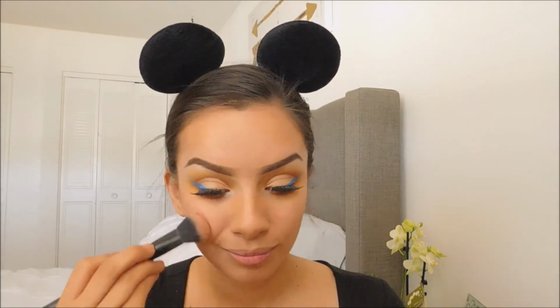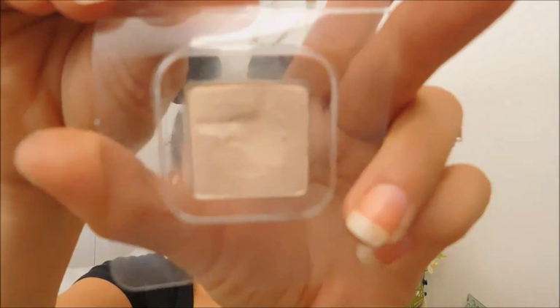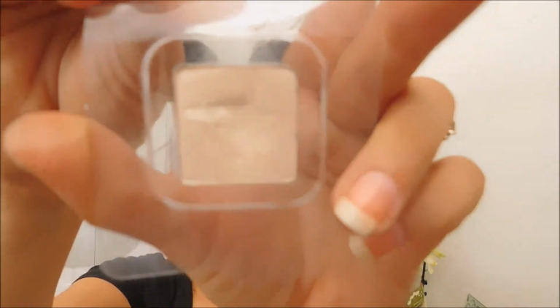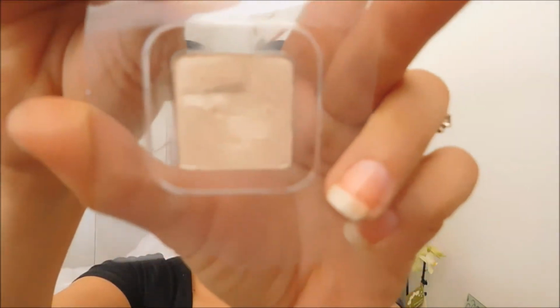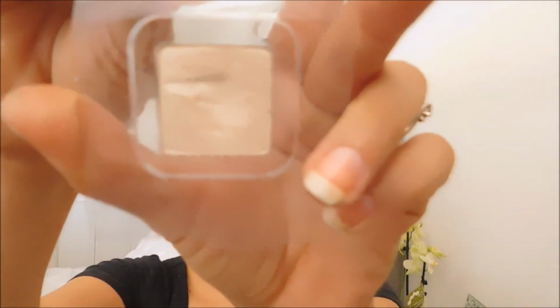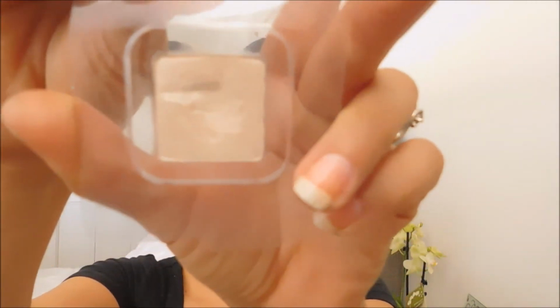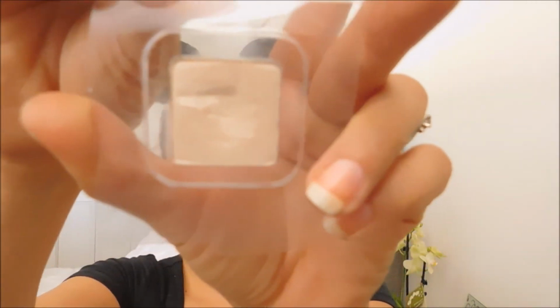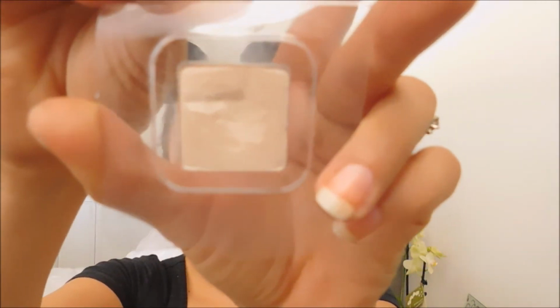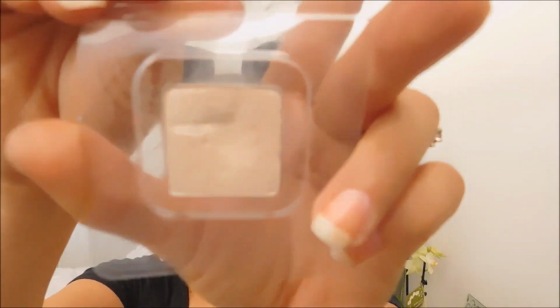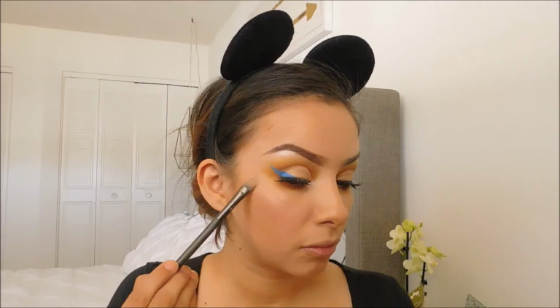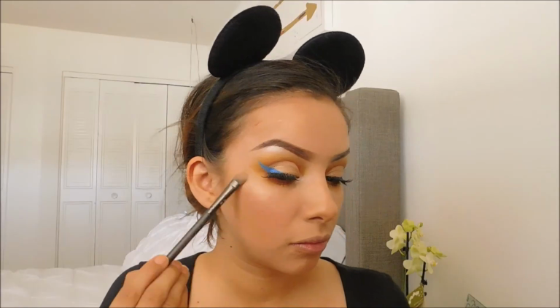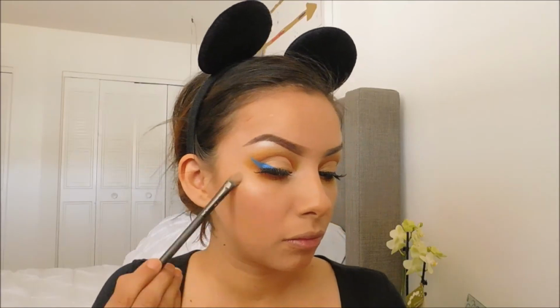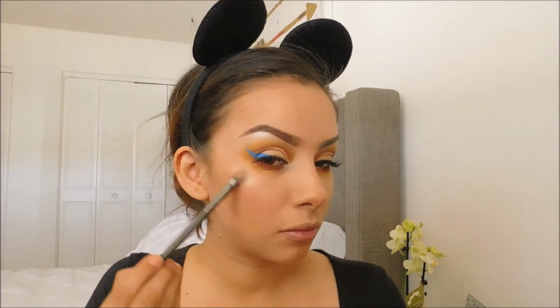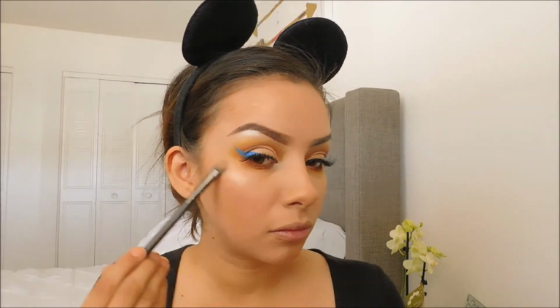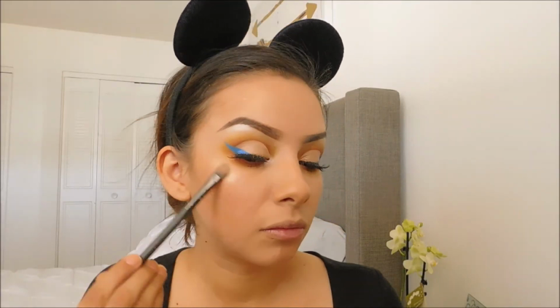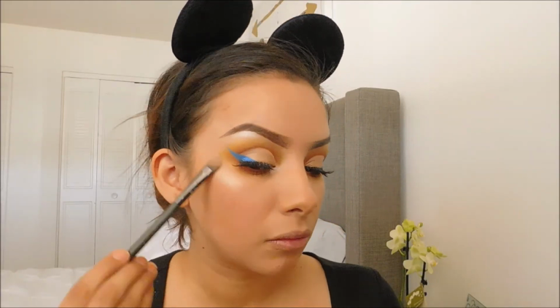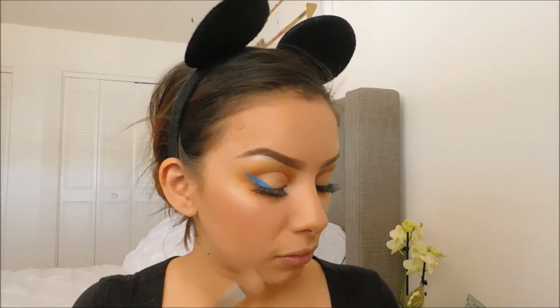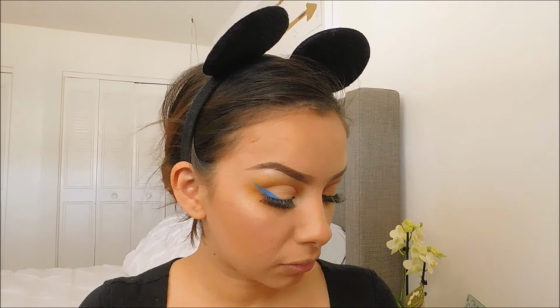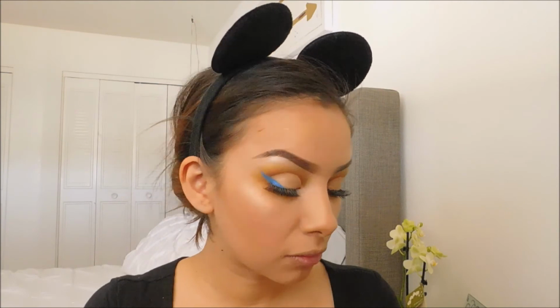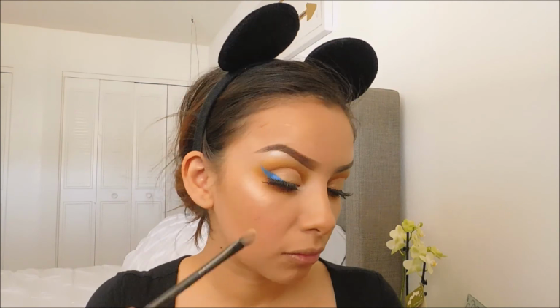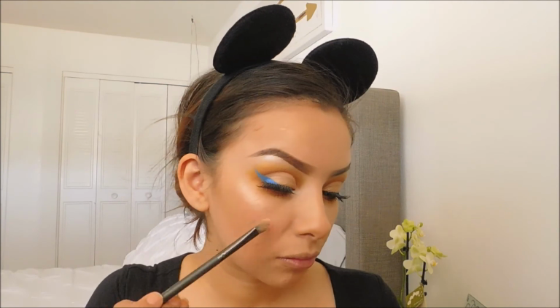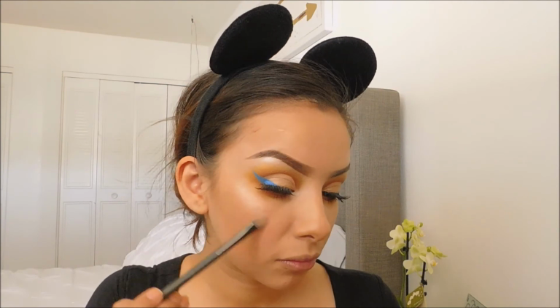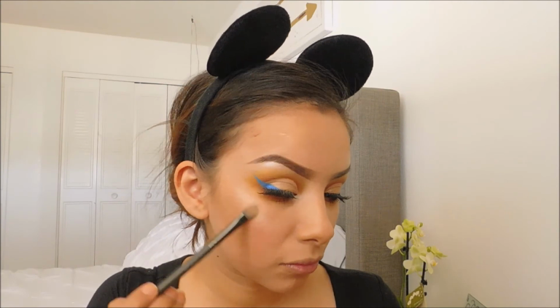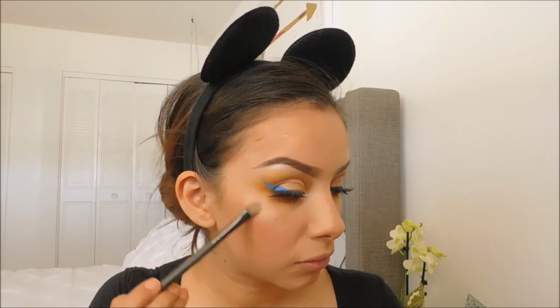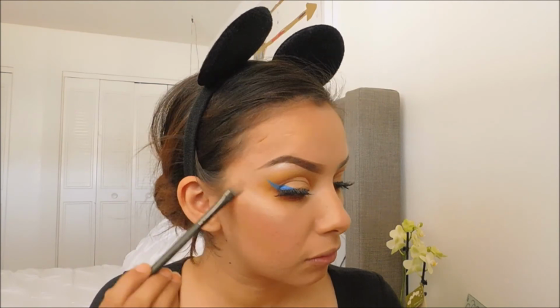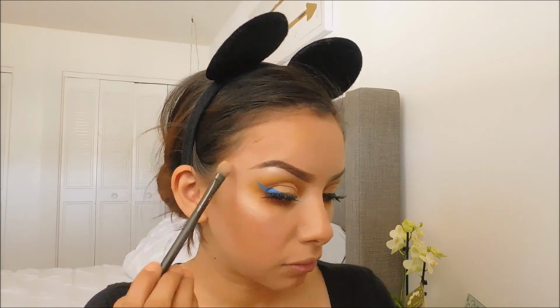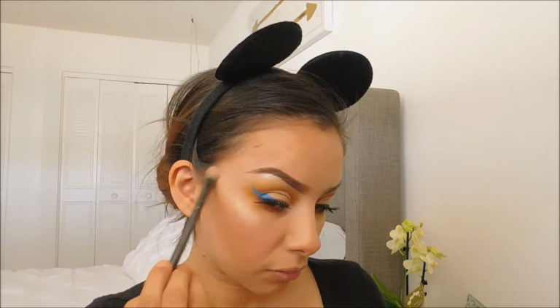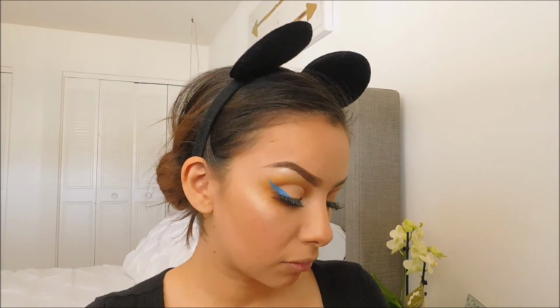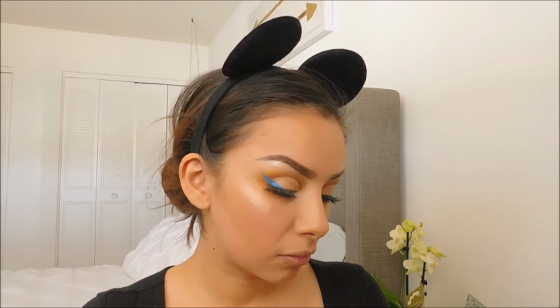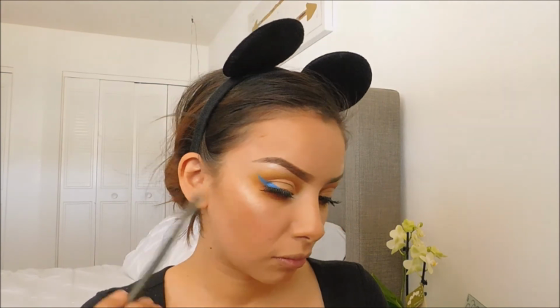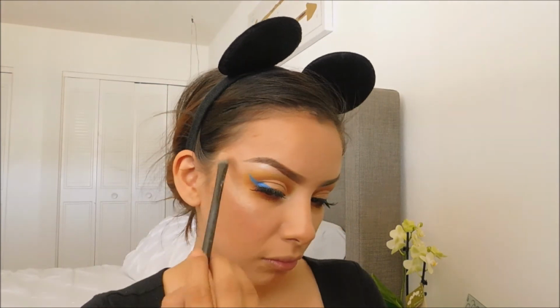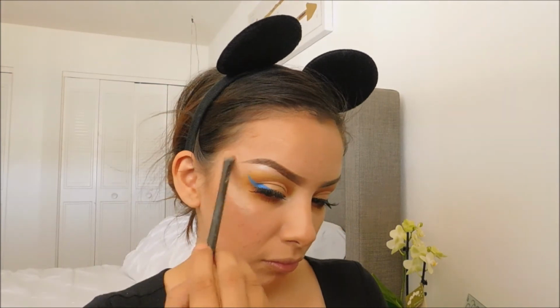I believe this highlight is from Urban Decay — I got it in one of my Ipsy bags, so I do not know the exact shade anymore.